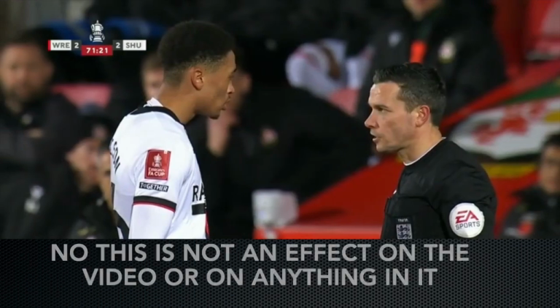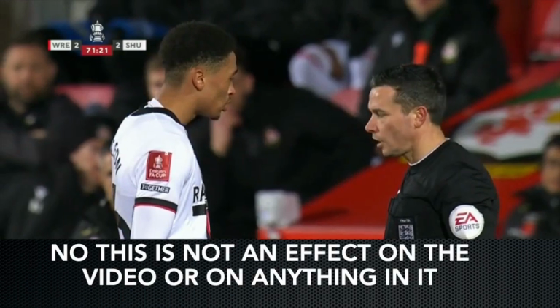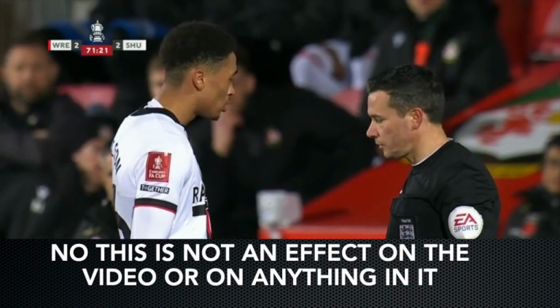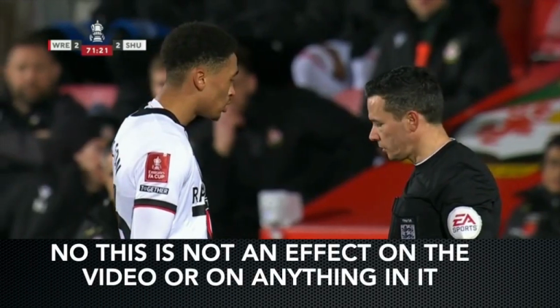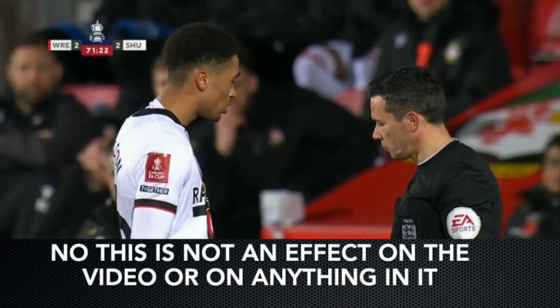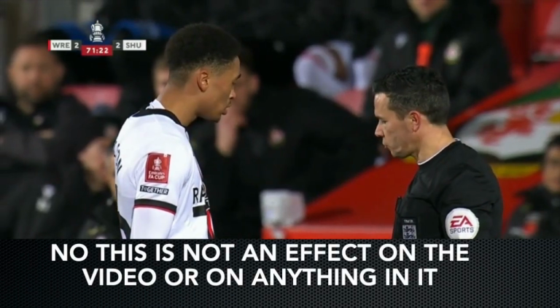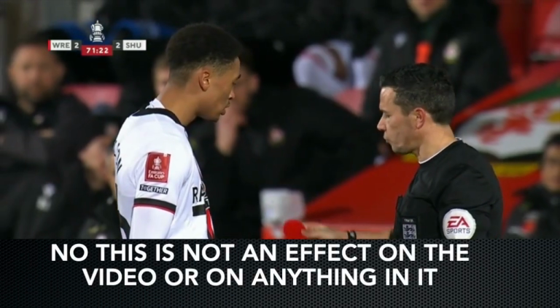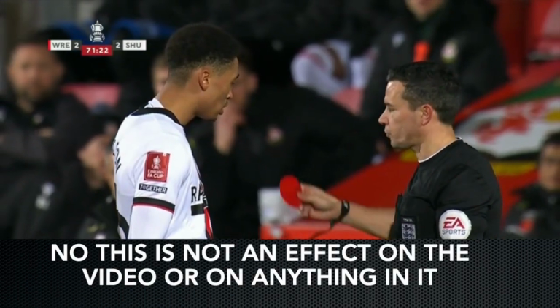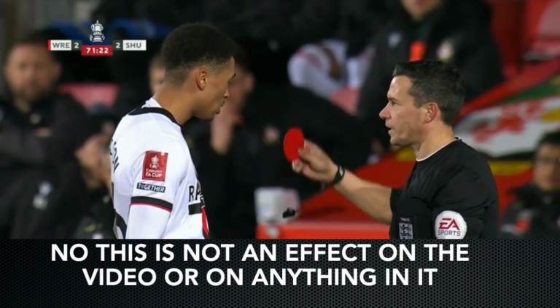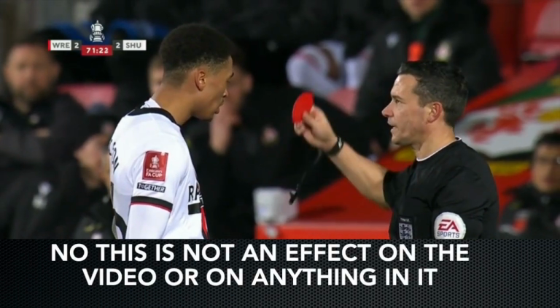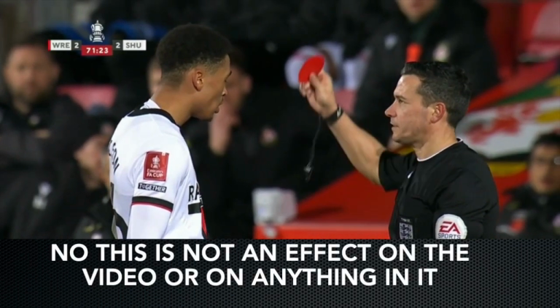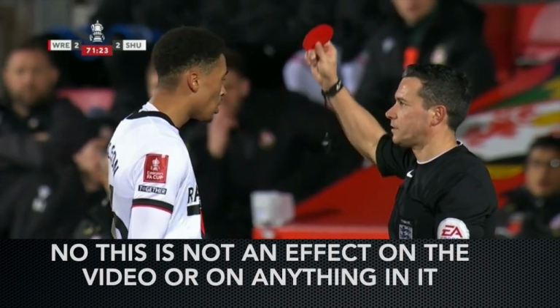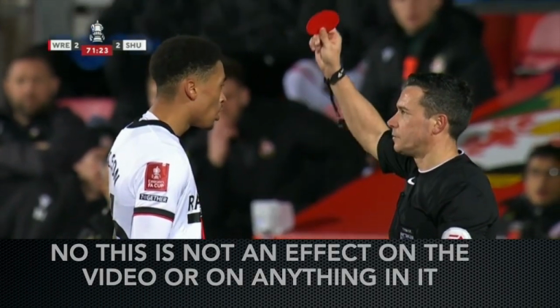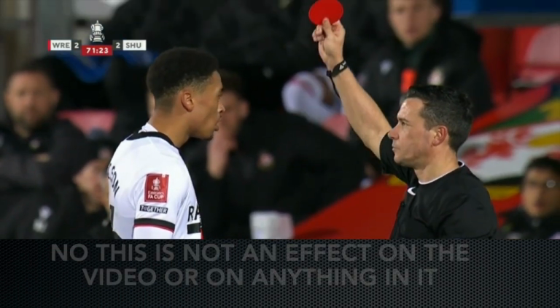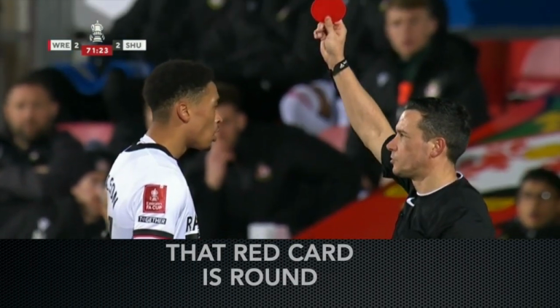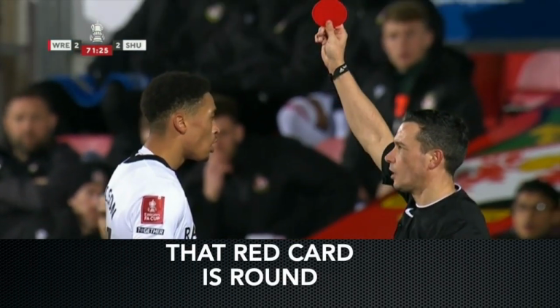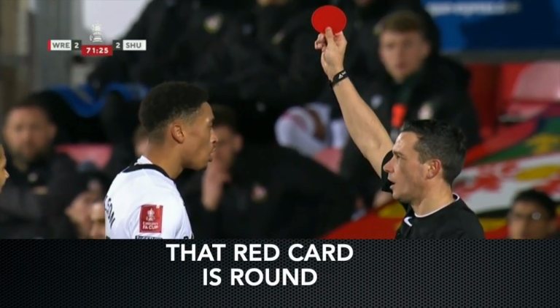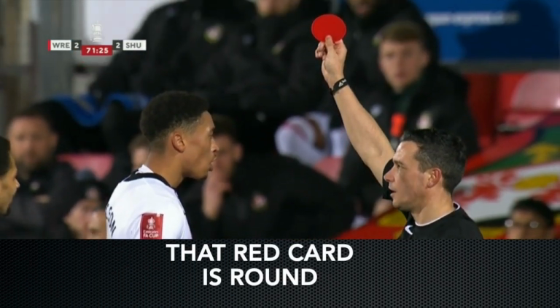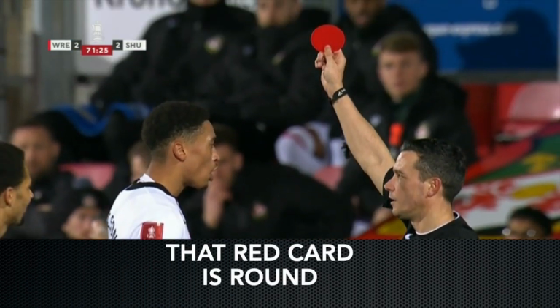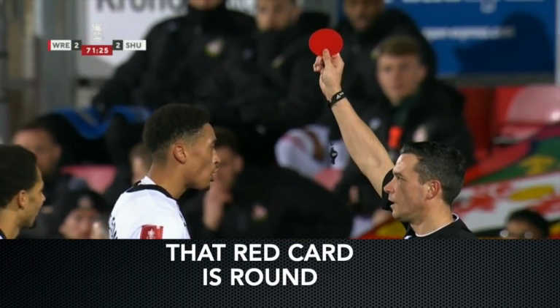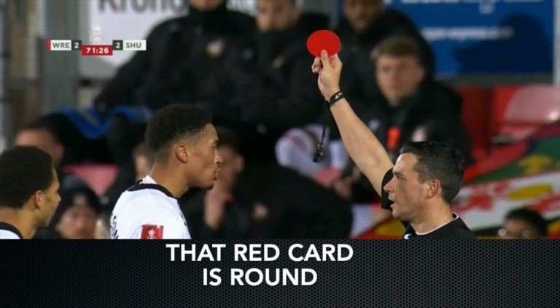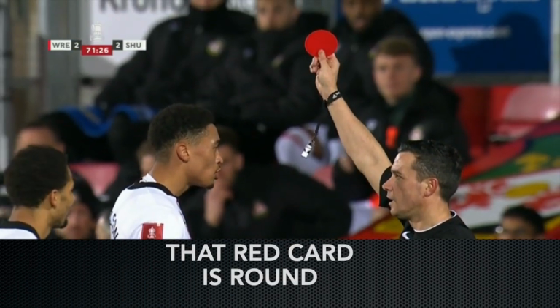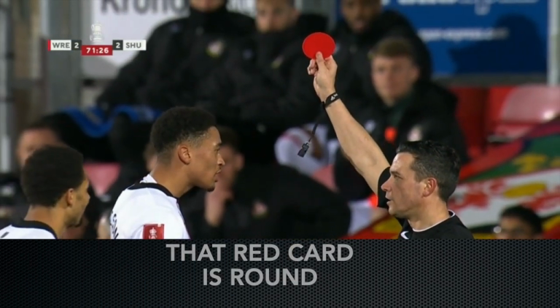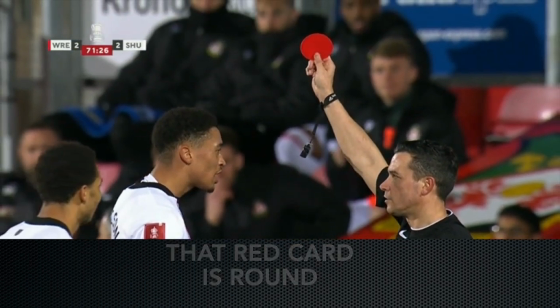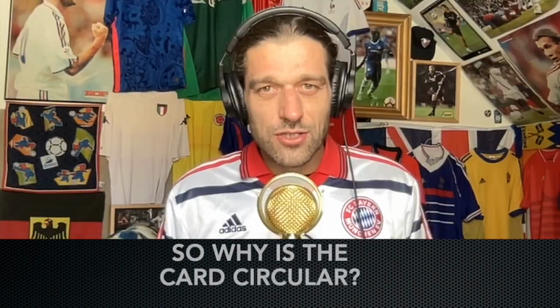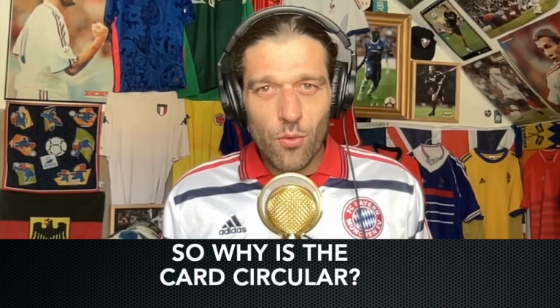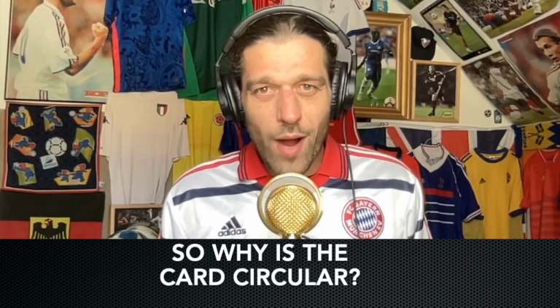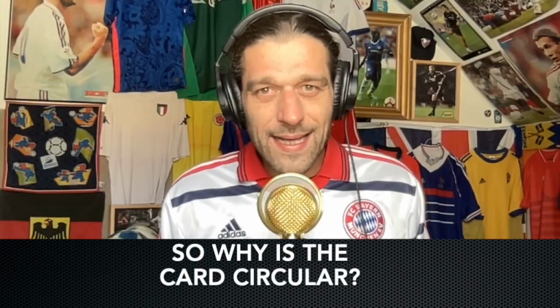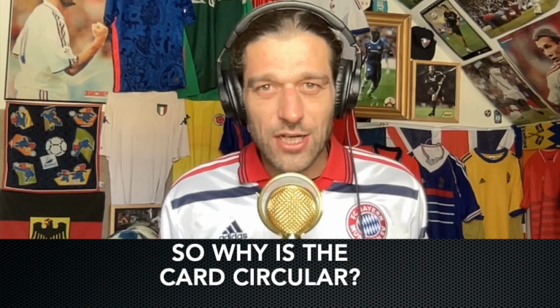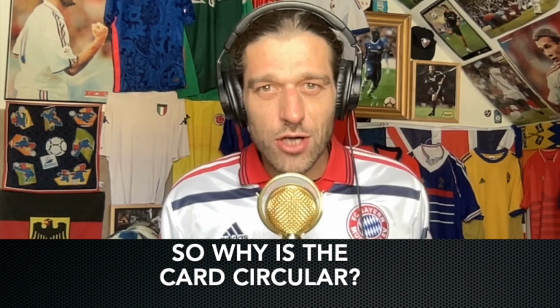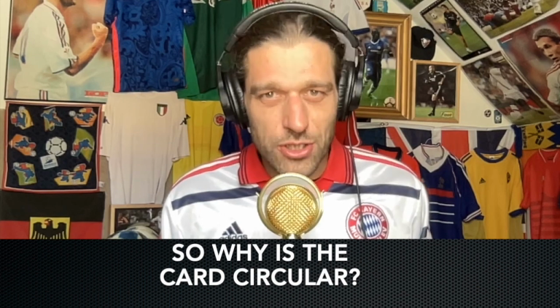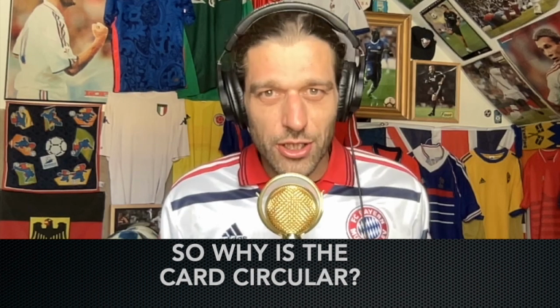No, this is not an effect on the video or on anything in it. That red card is round. So why is the card circular?